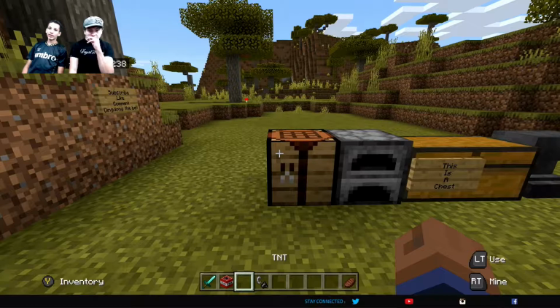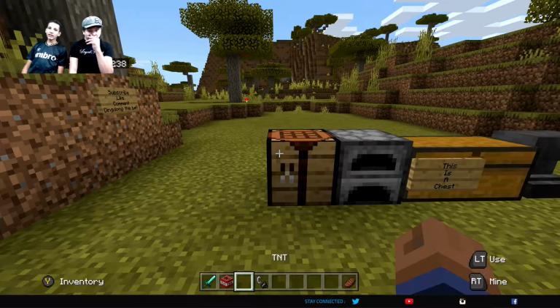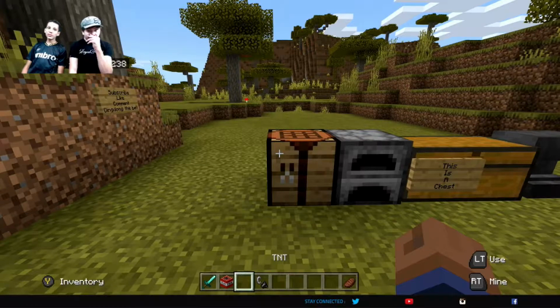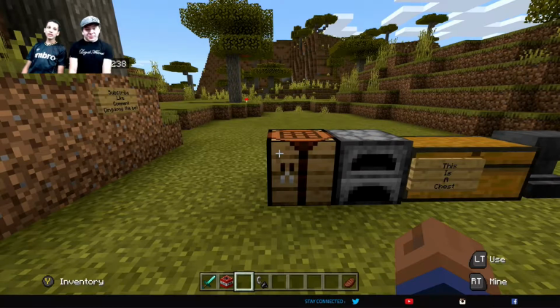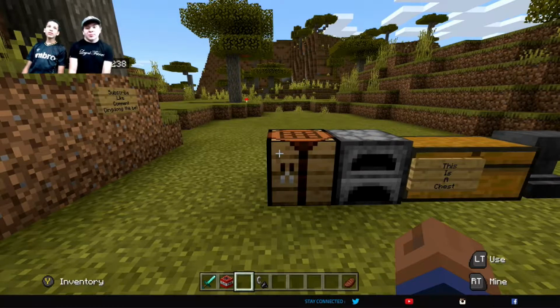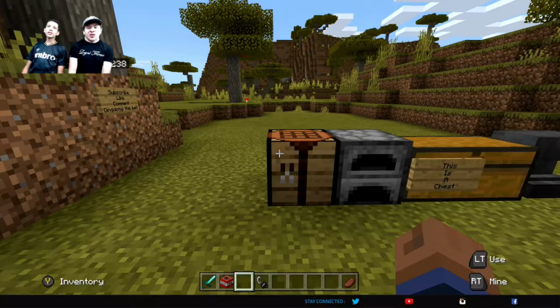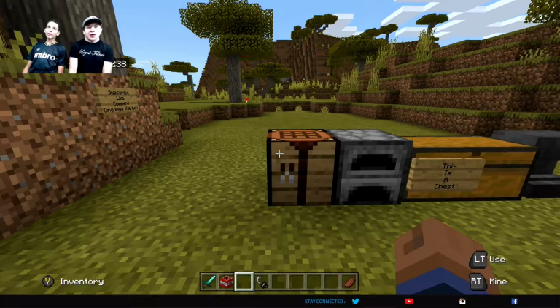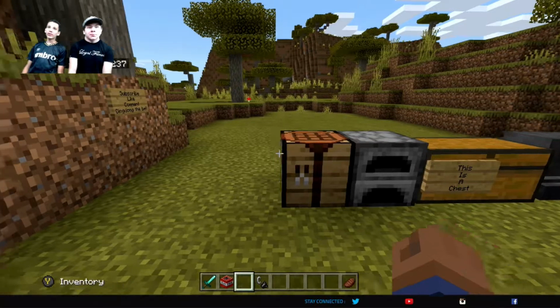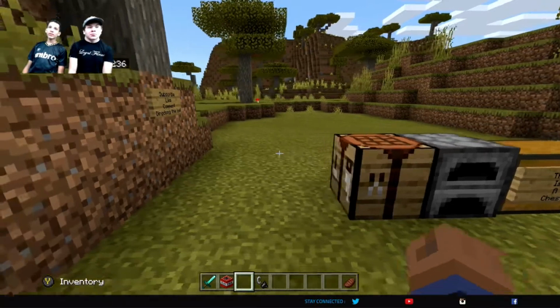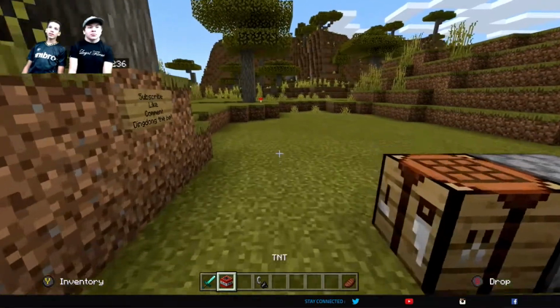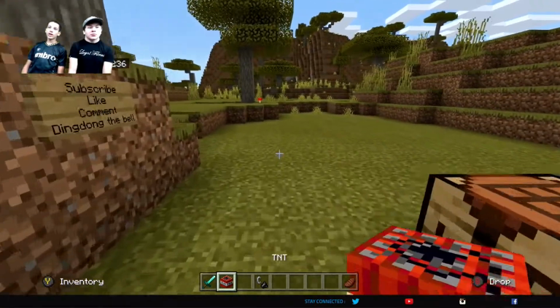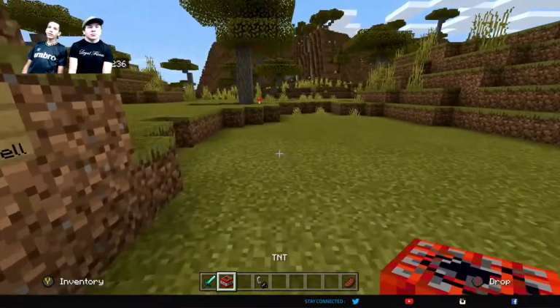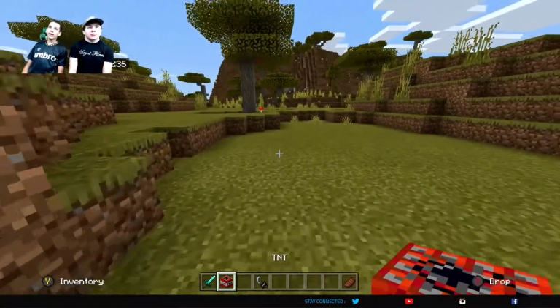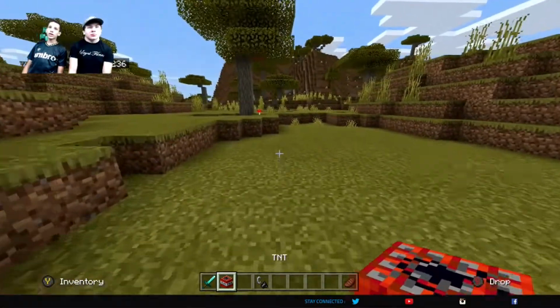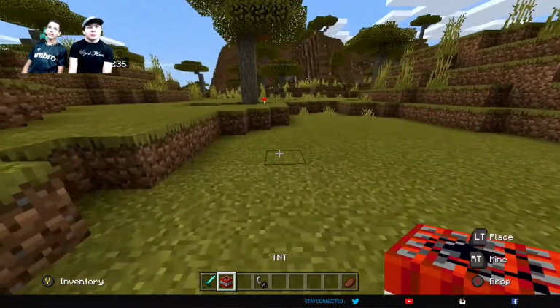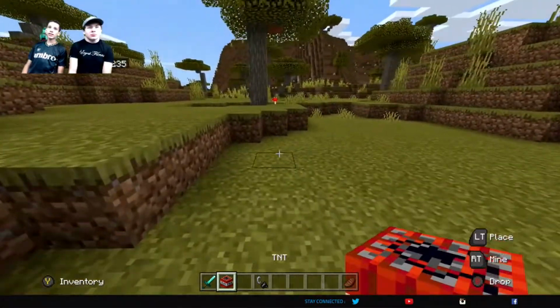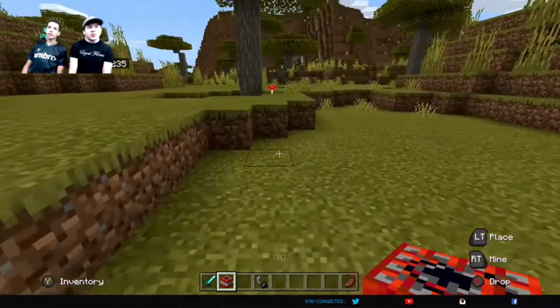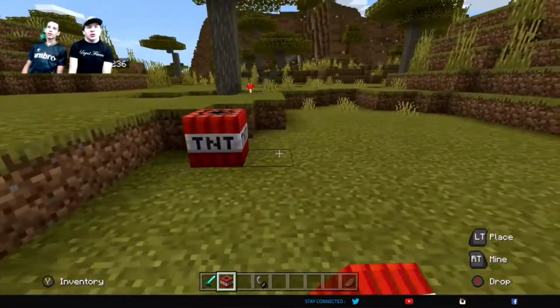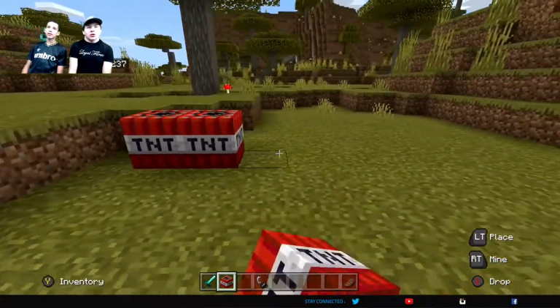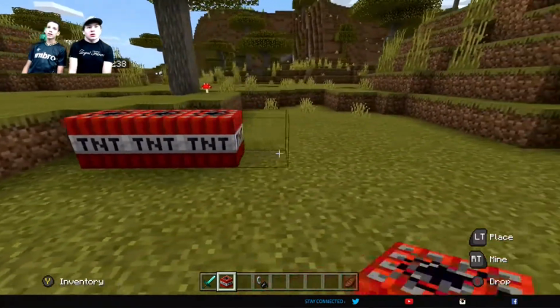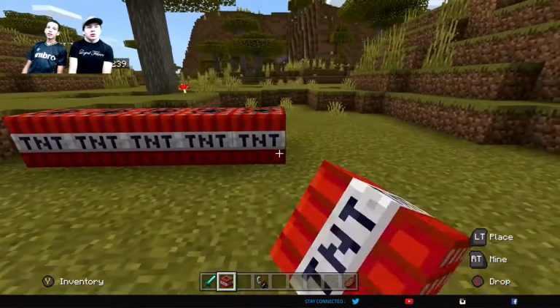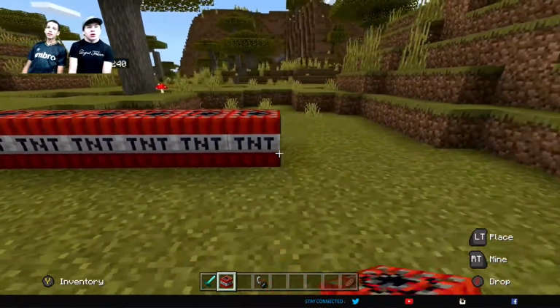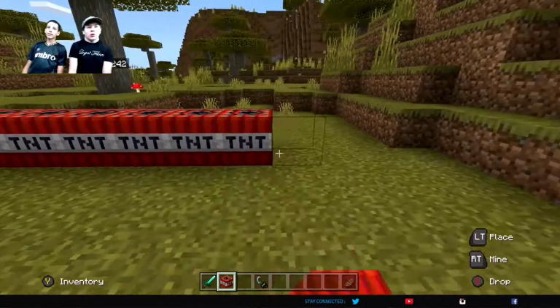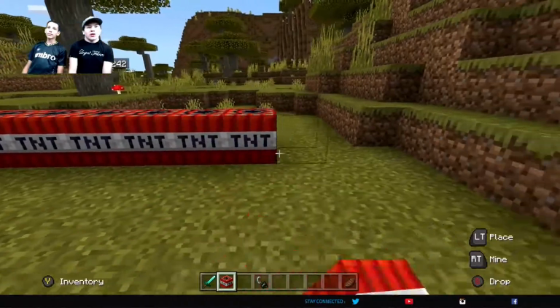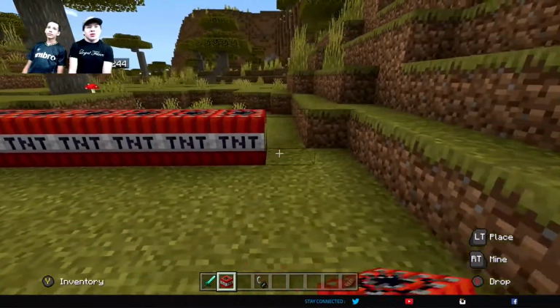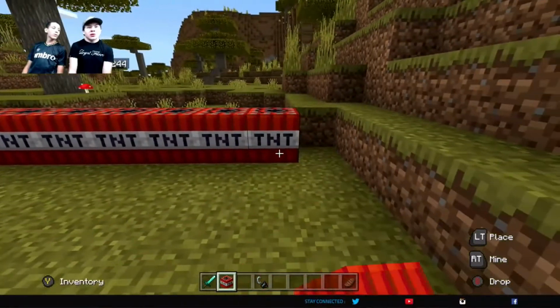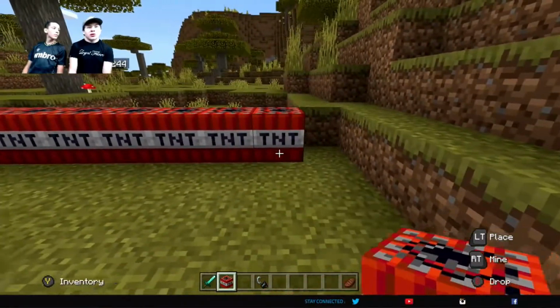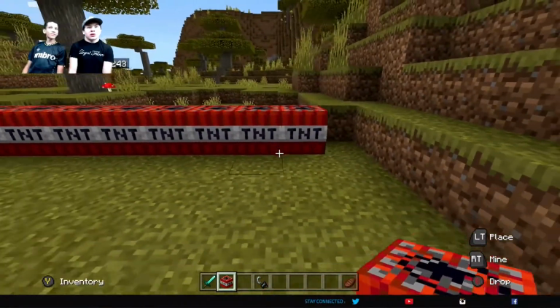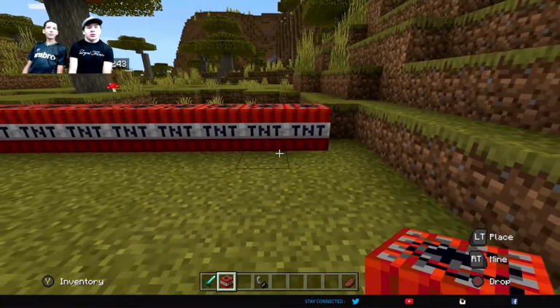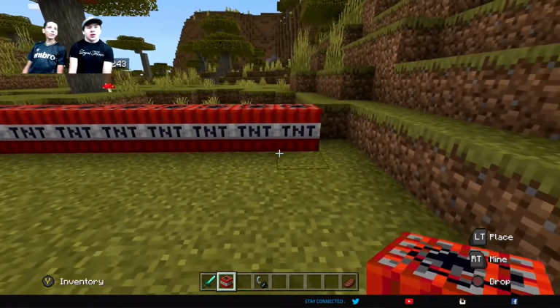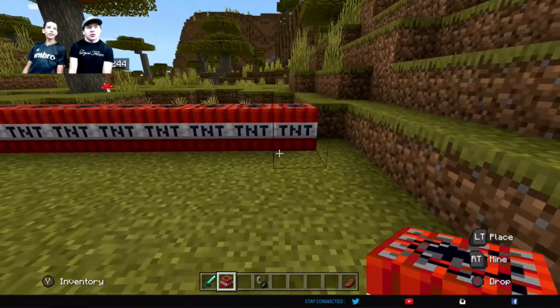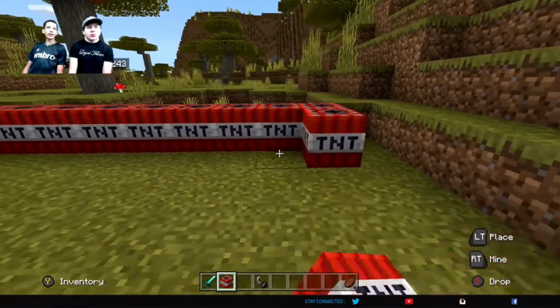TNT is basically using explosives. It's found in some chests and mines, and always under desert temples.